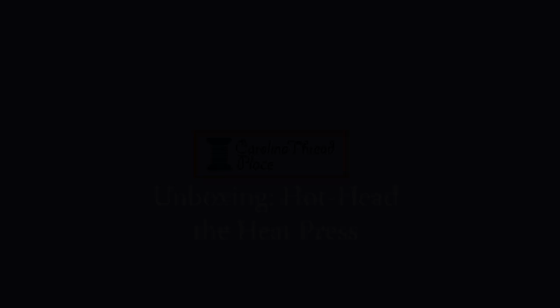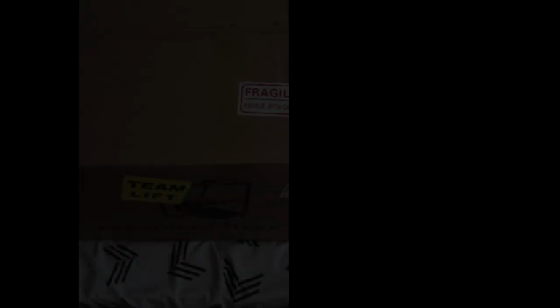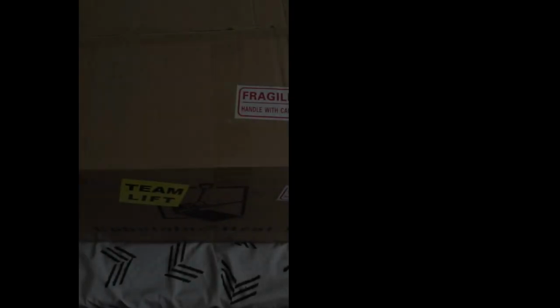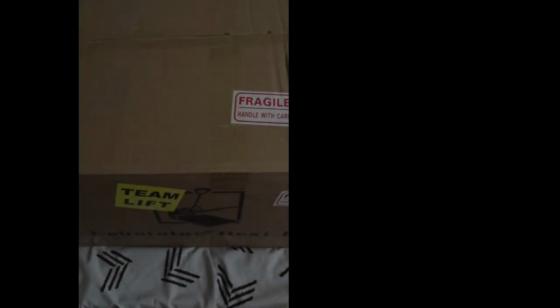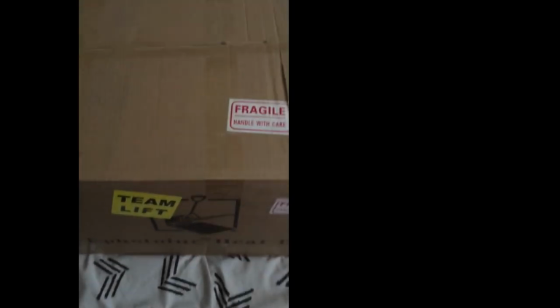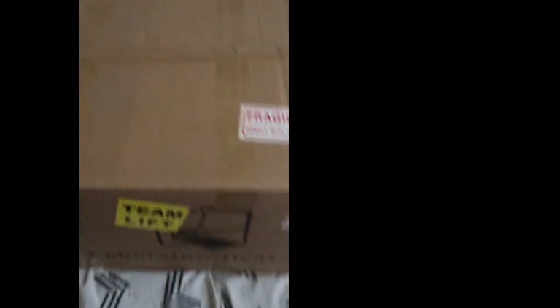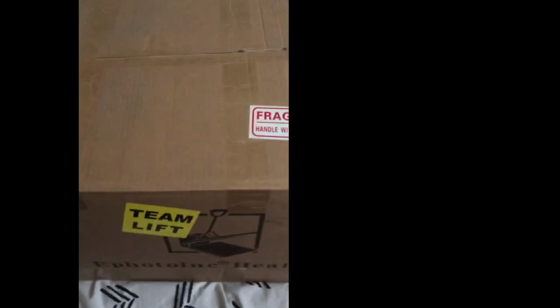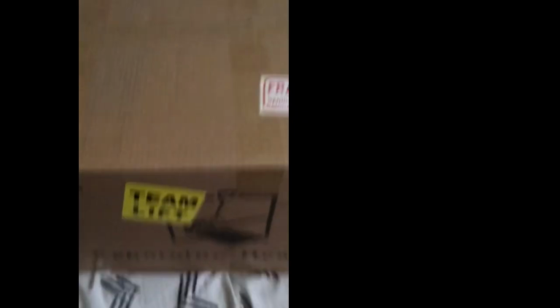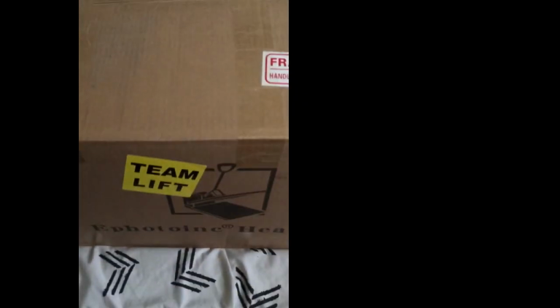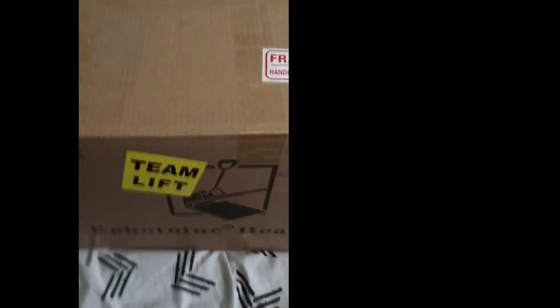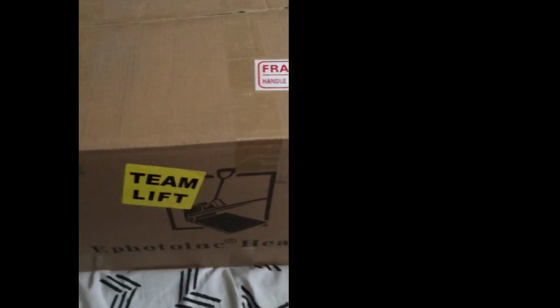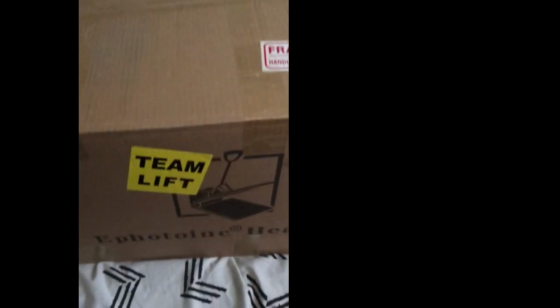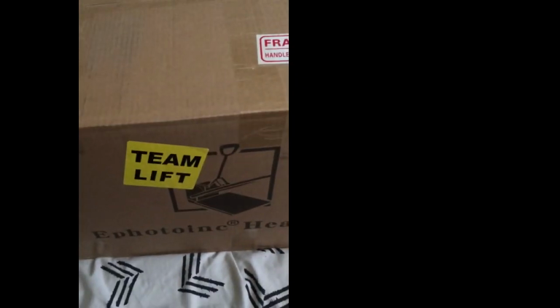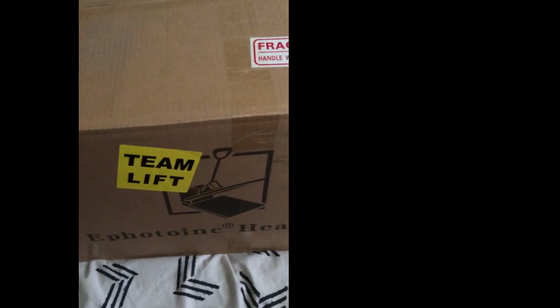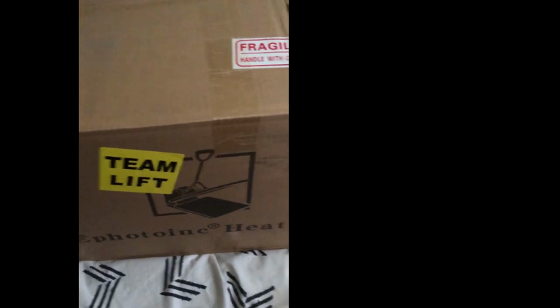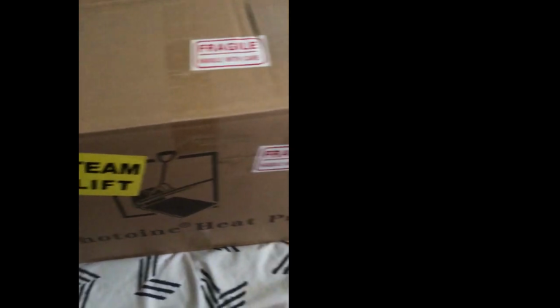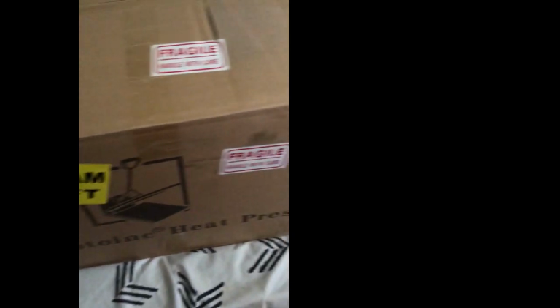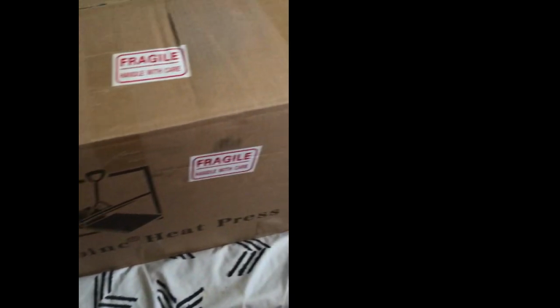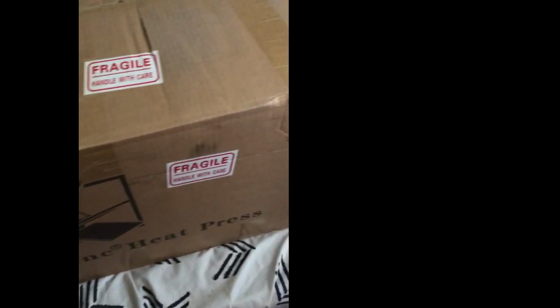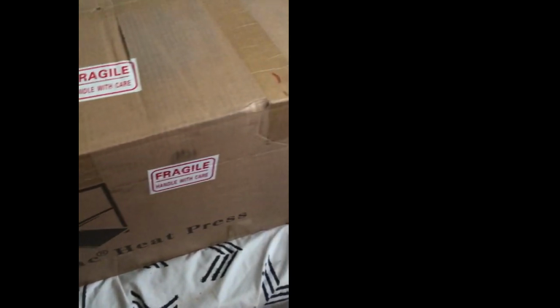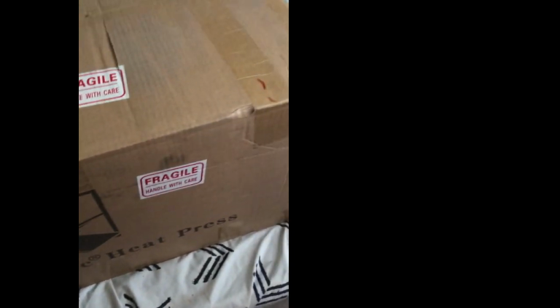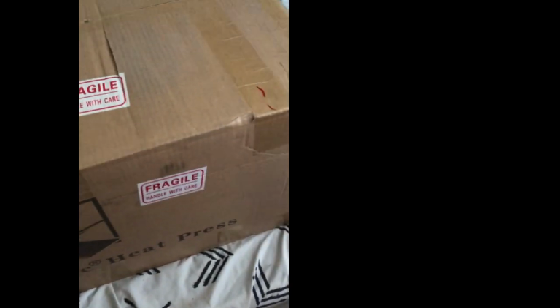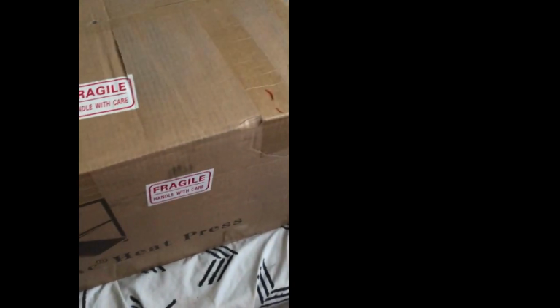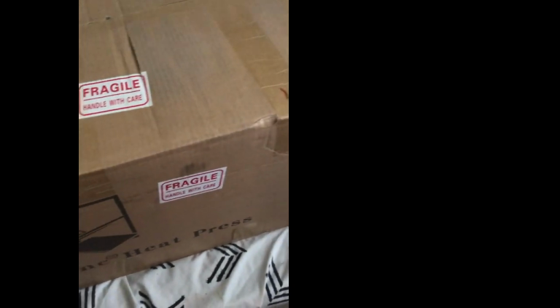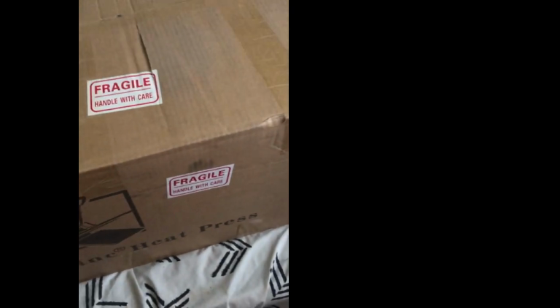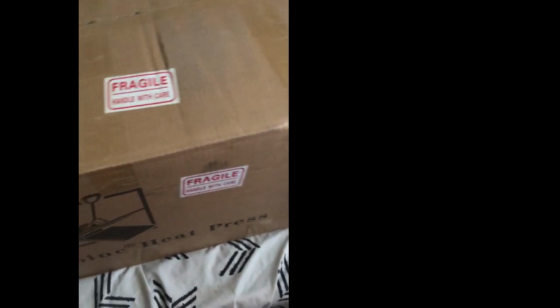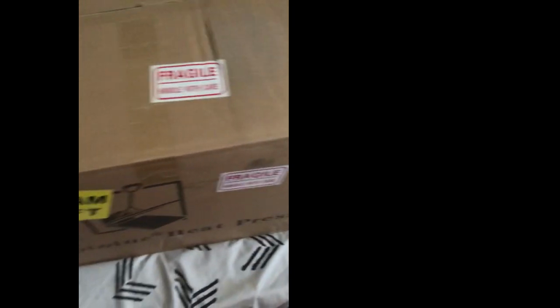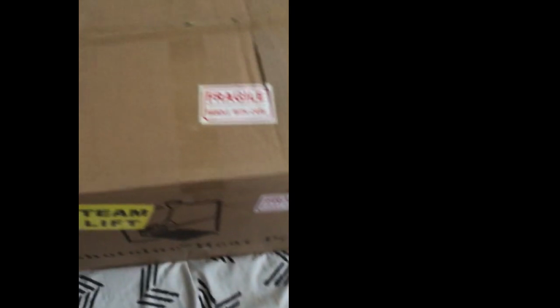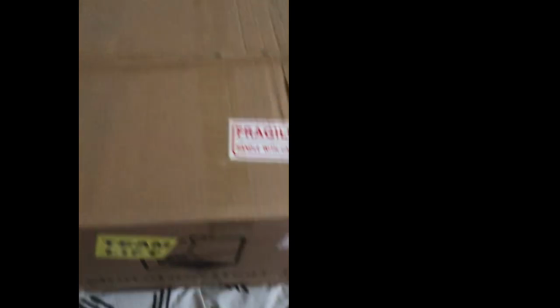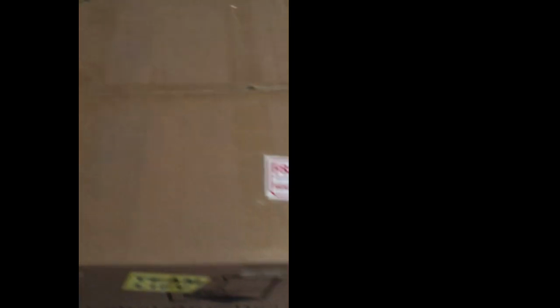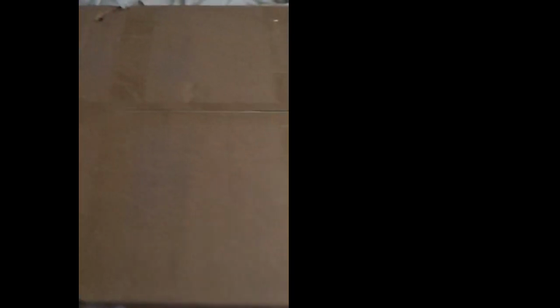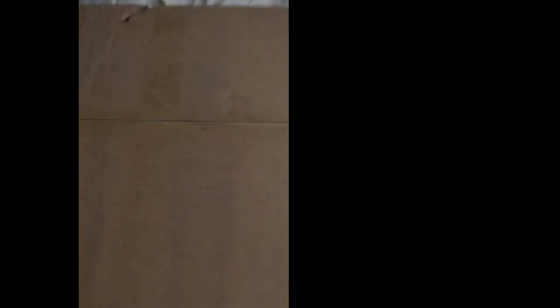Good morning everybody. As you can see, my heat press came in and we're going to do an unboxing.